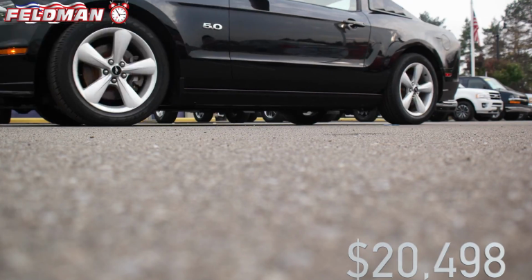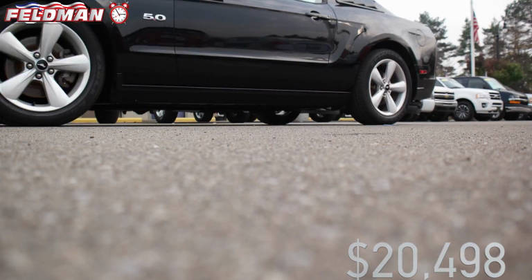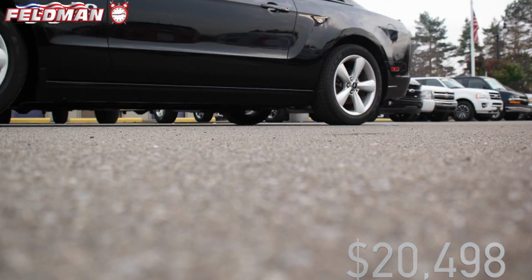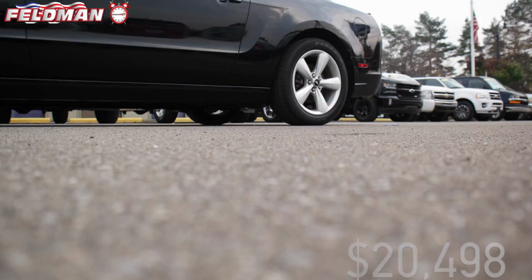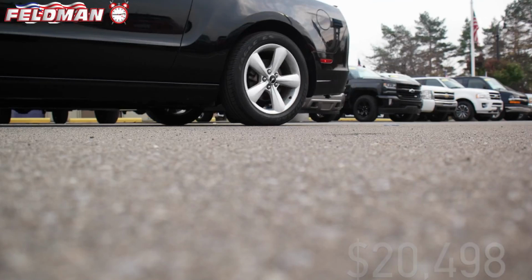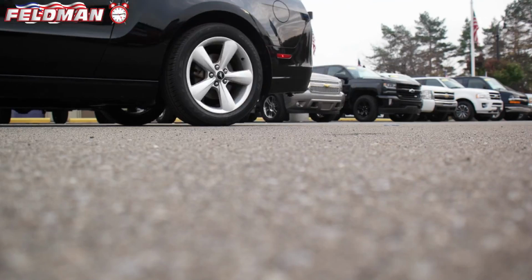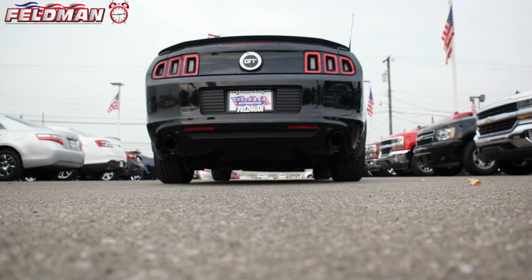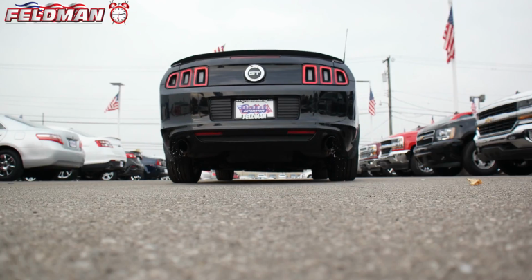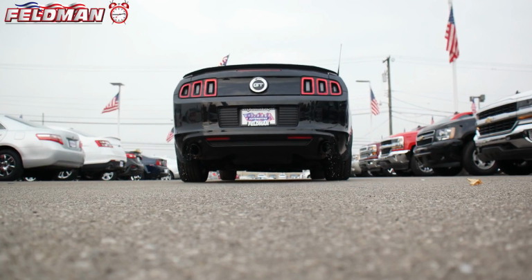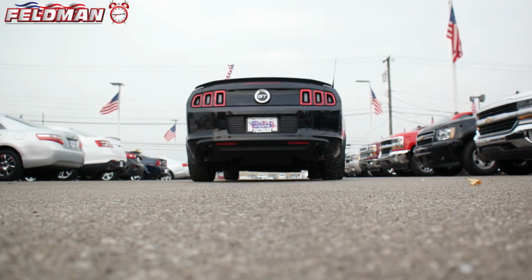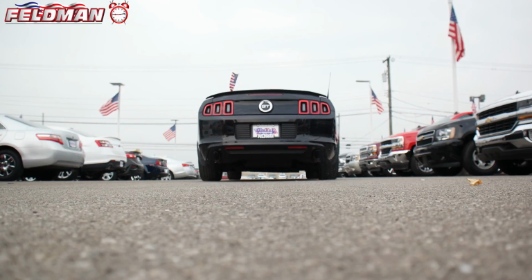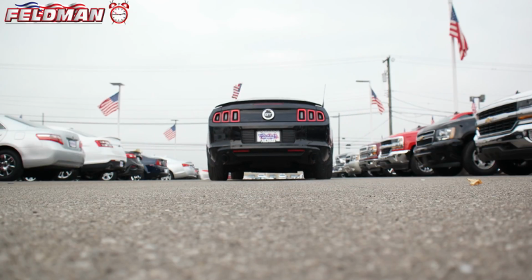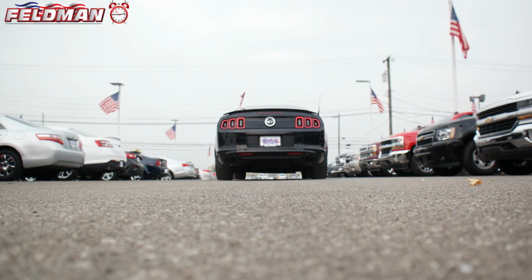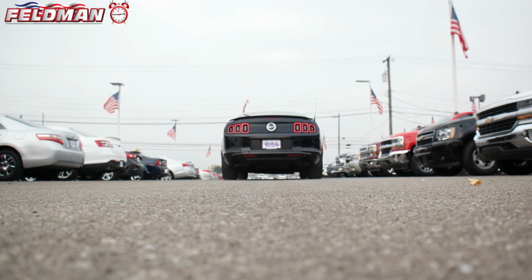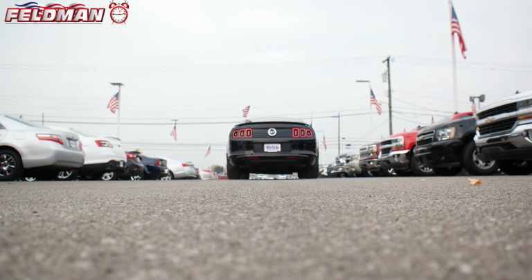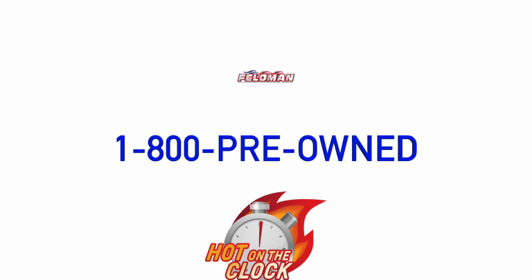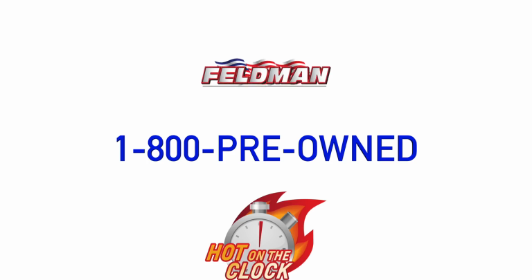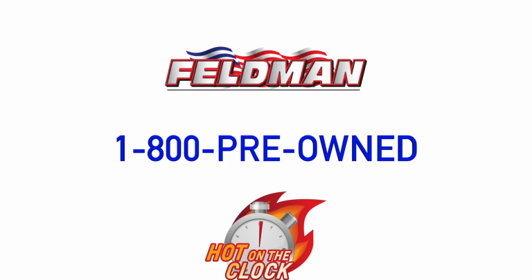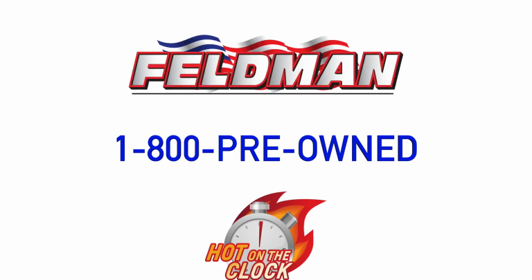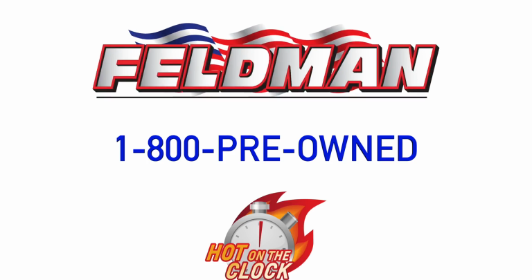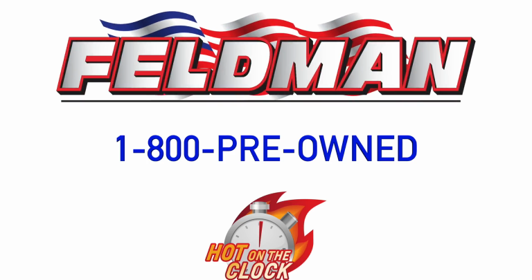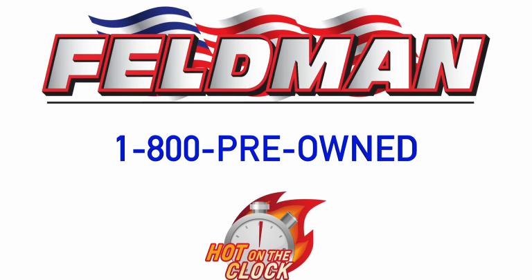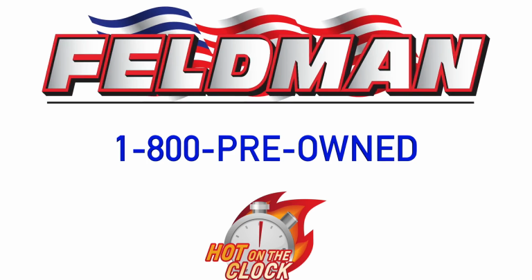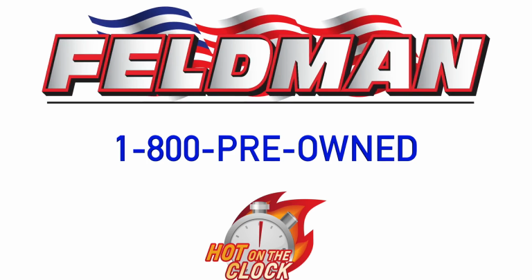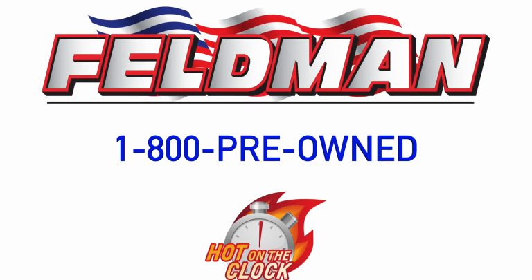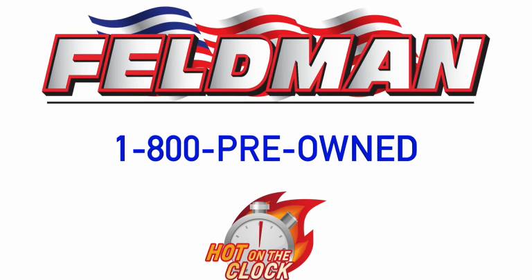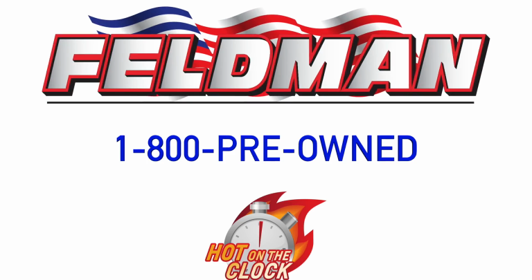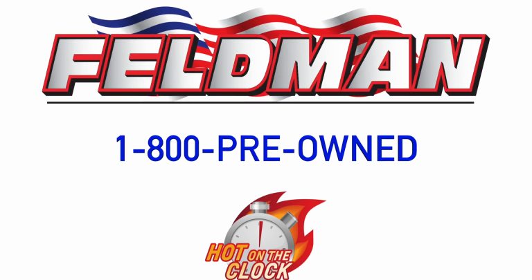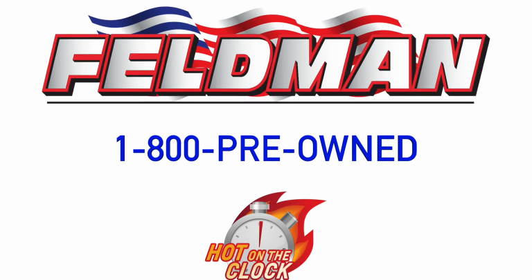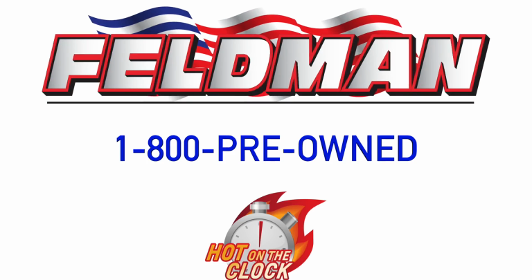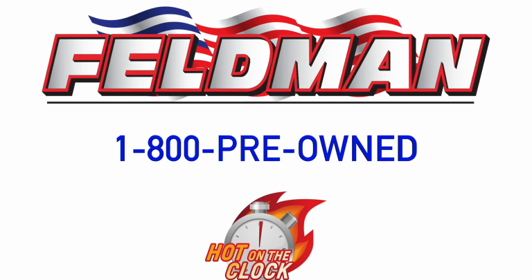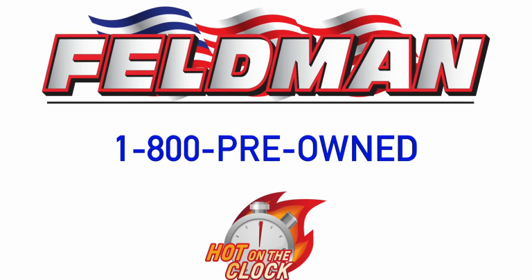What are you waiting for? Call us today at 1-800-PREOWN because once it's gone, it's gone.